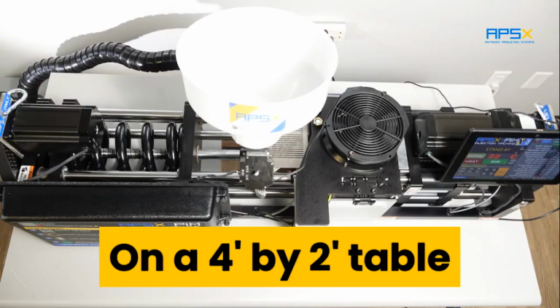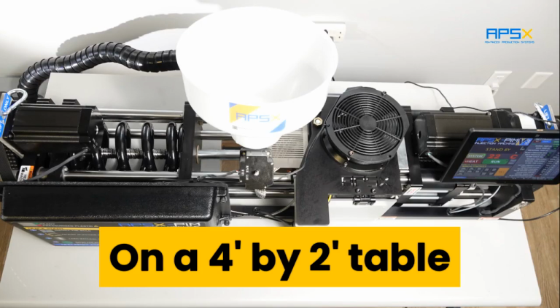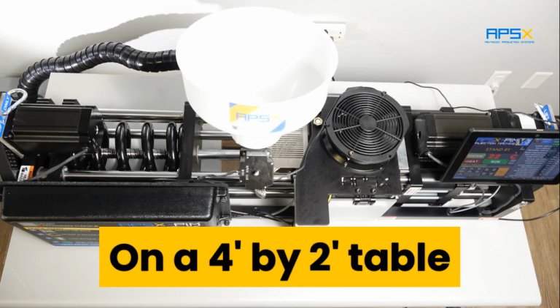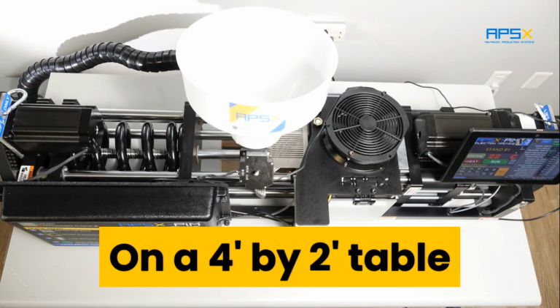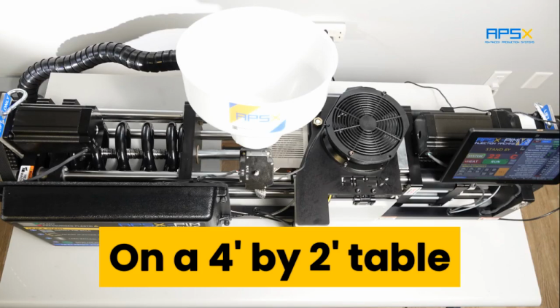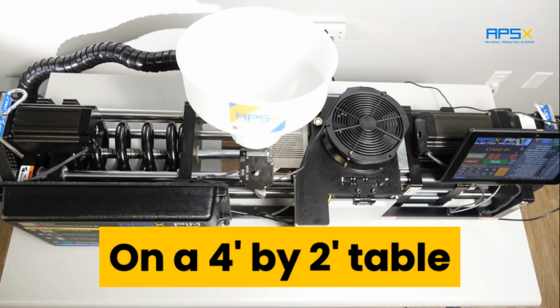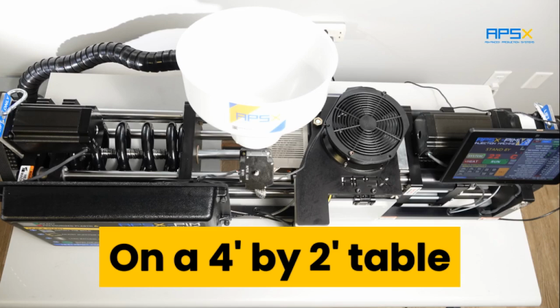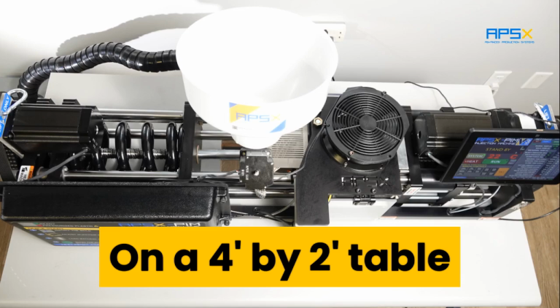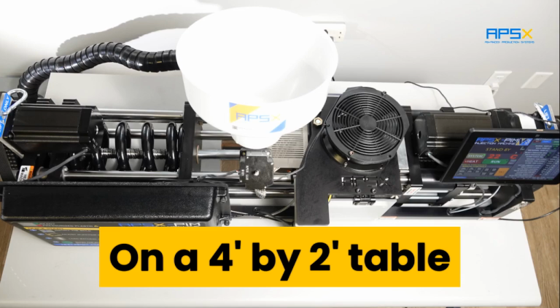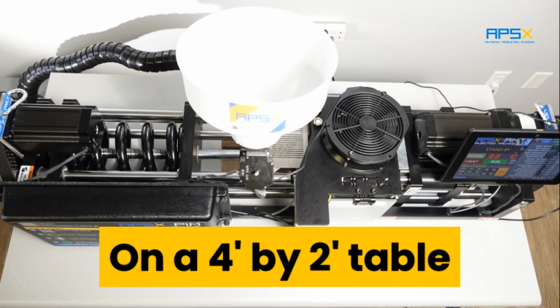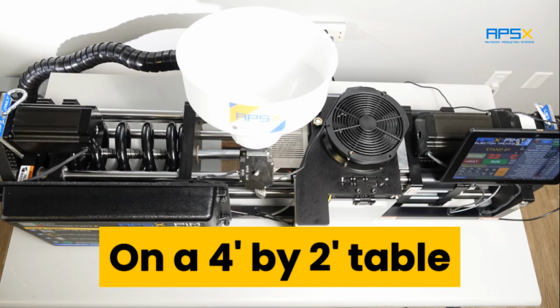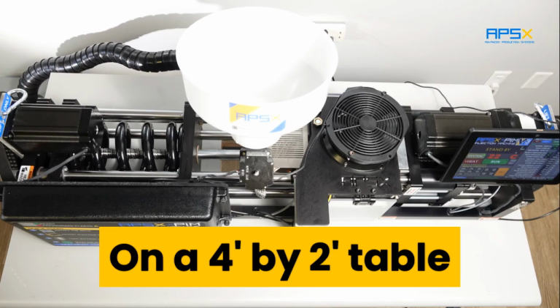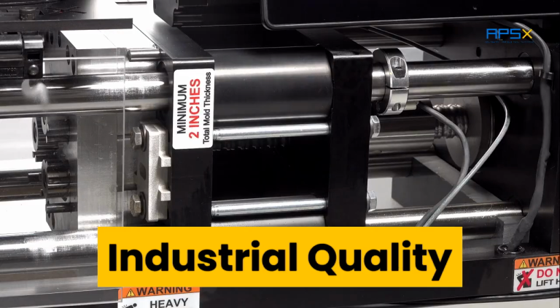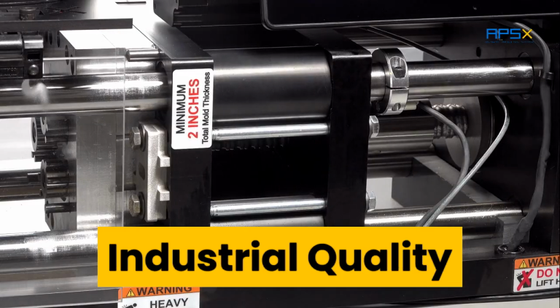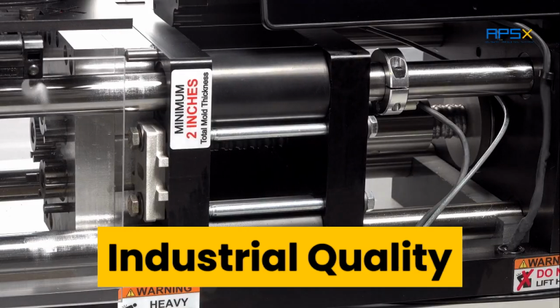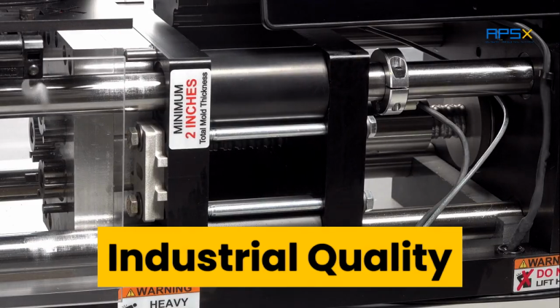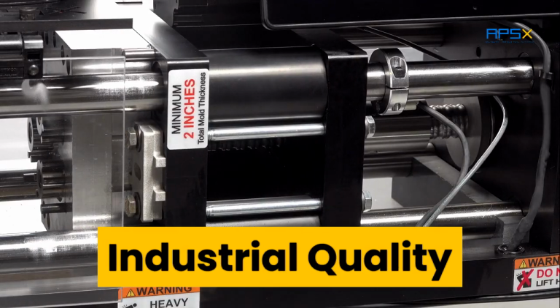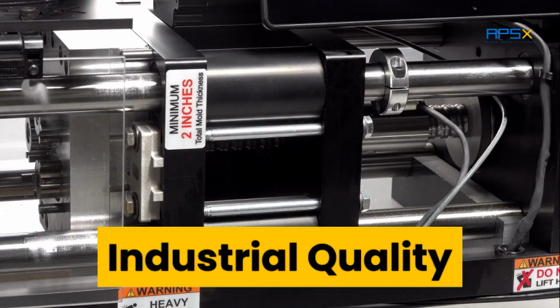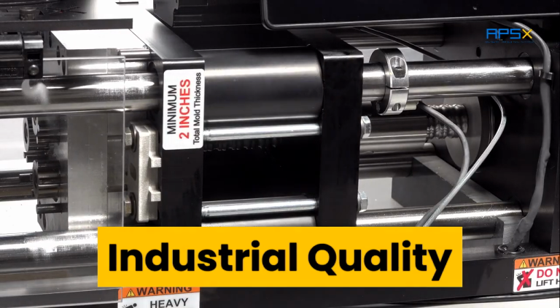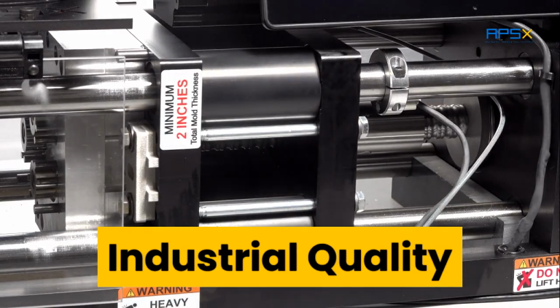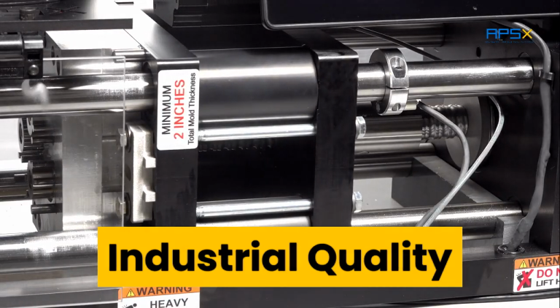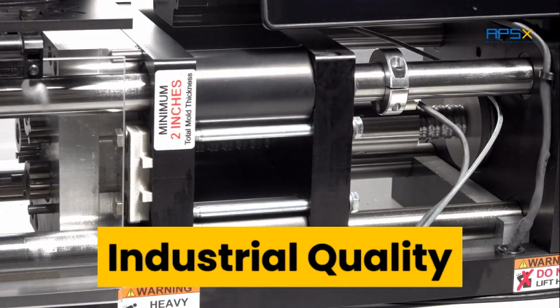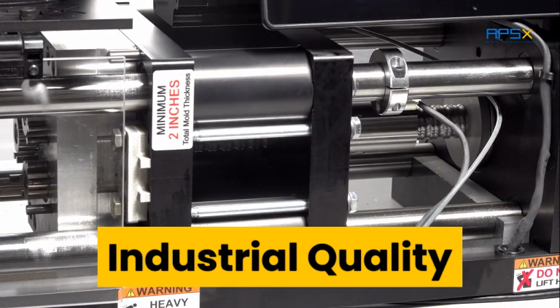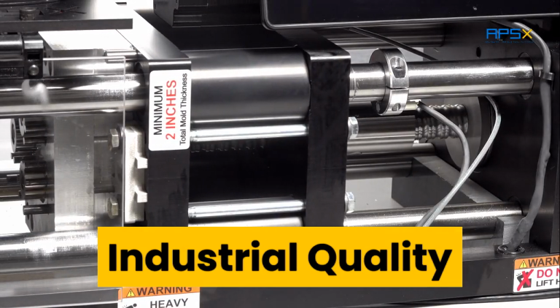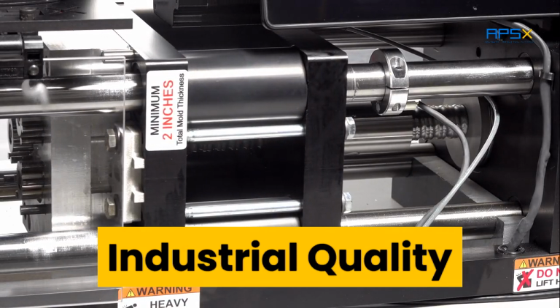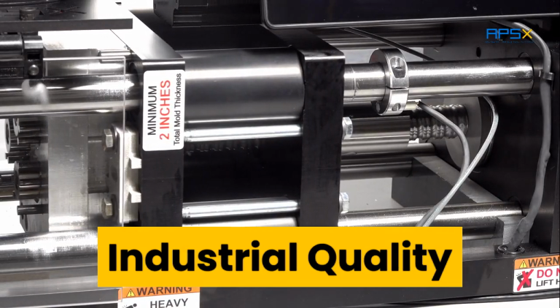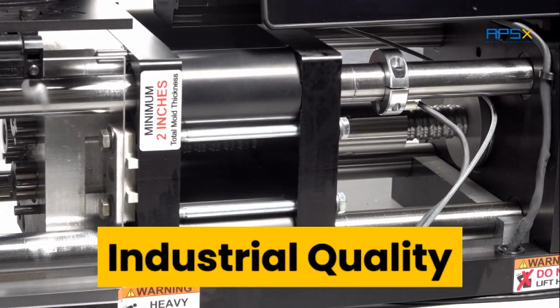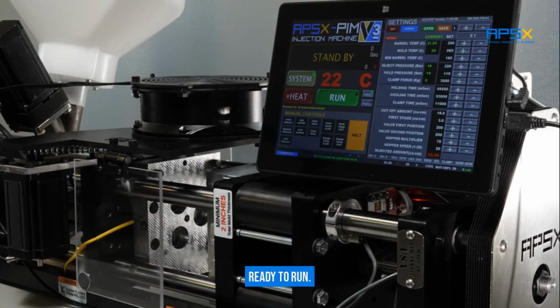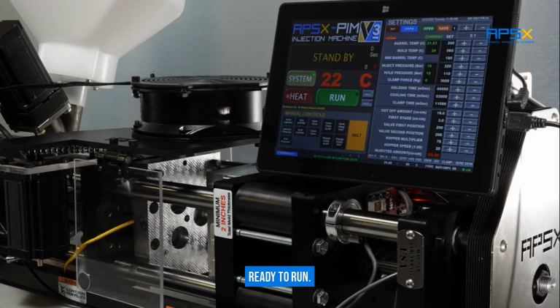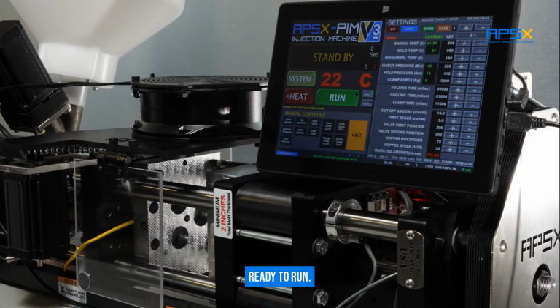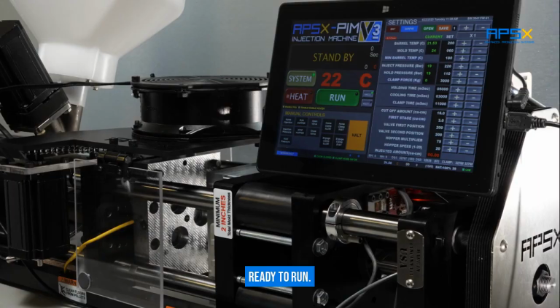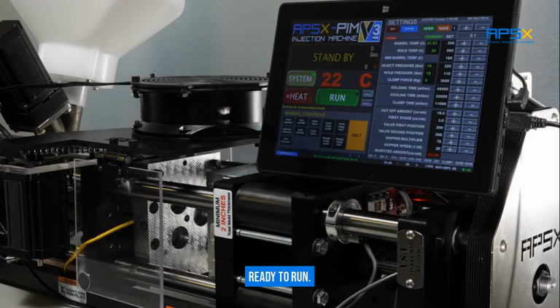Compact. Industrial quality. Ready to run.